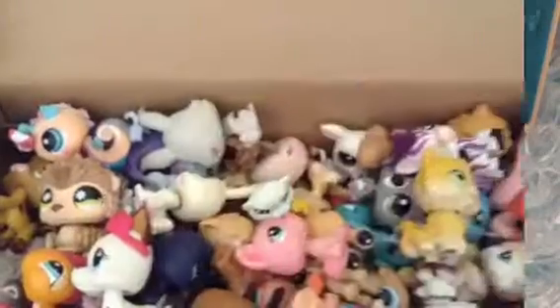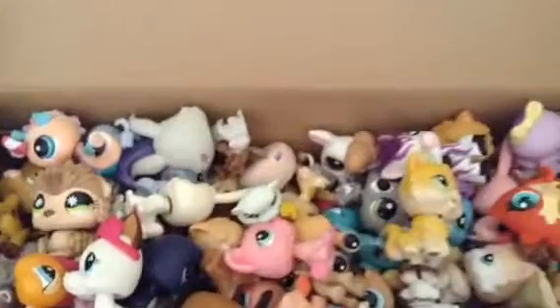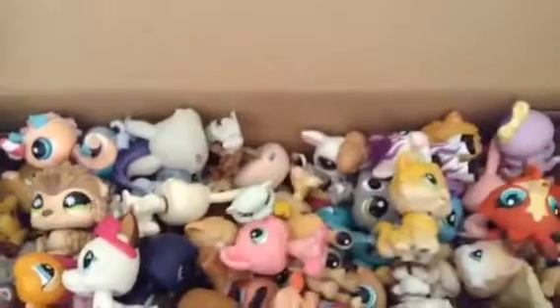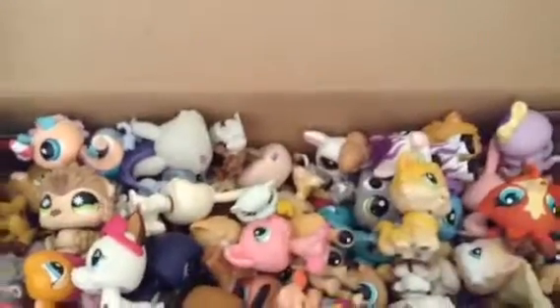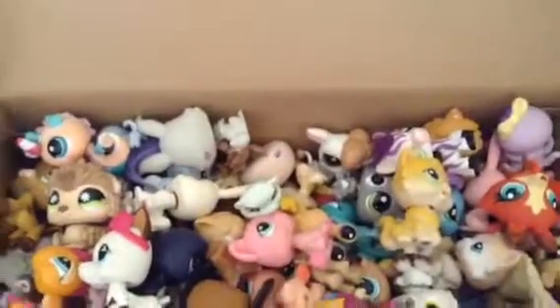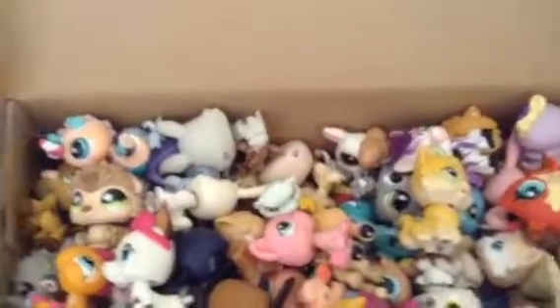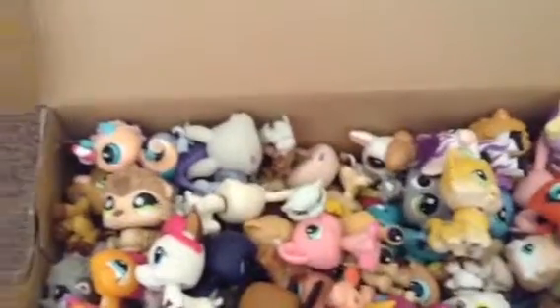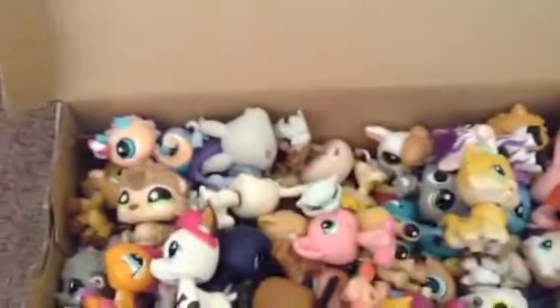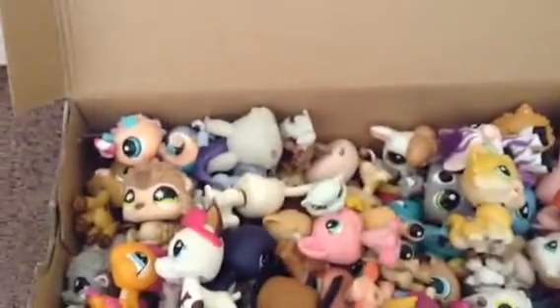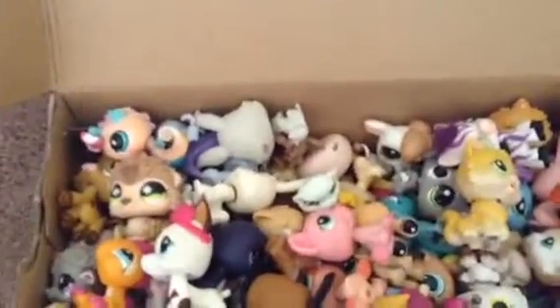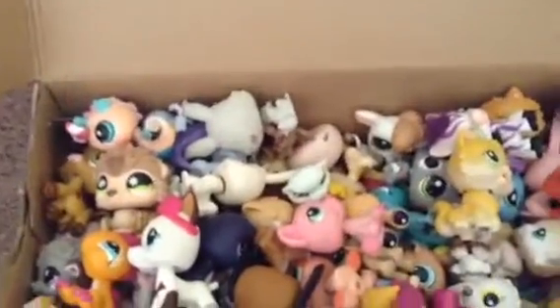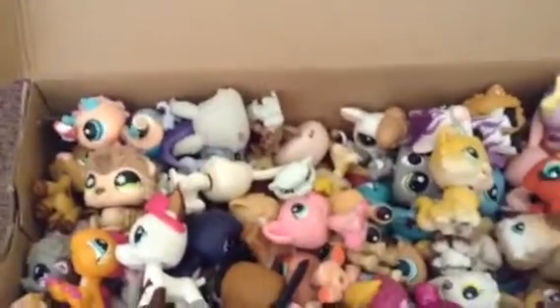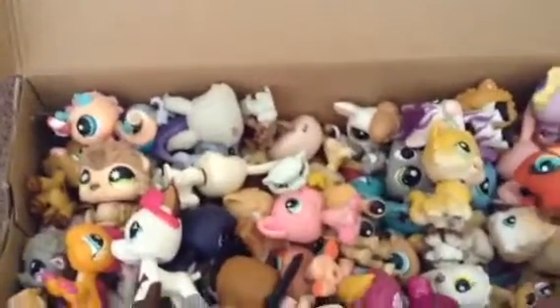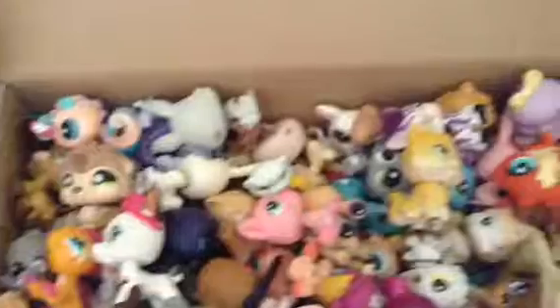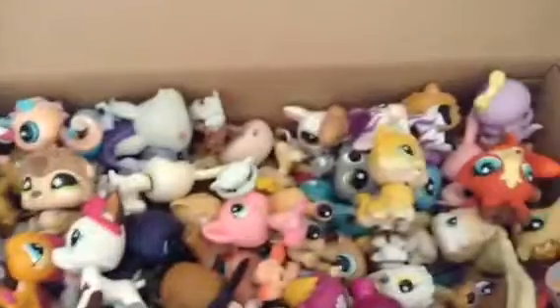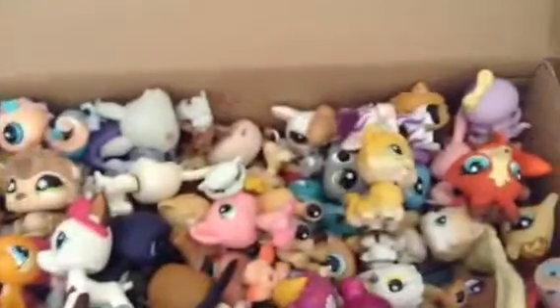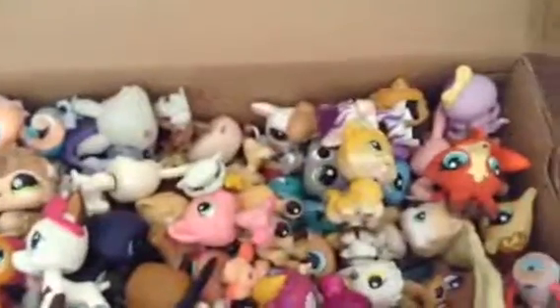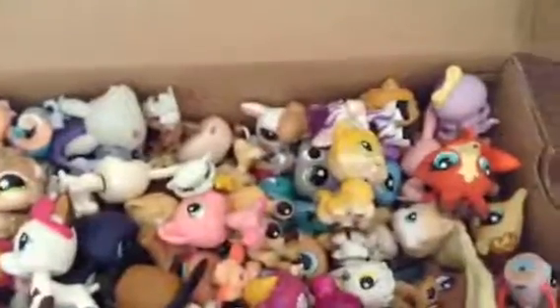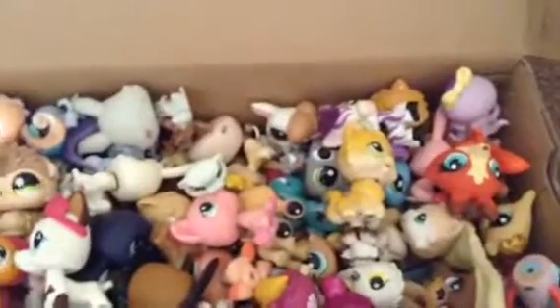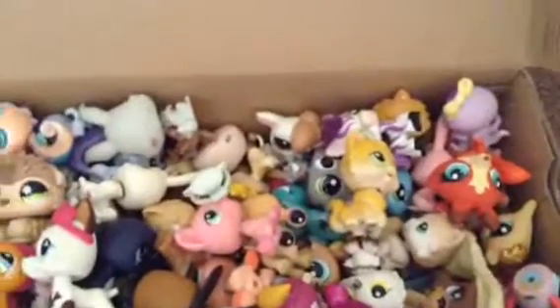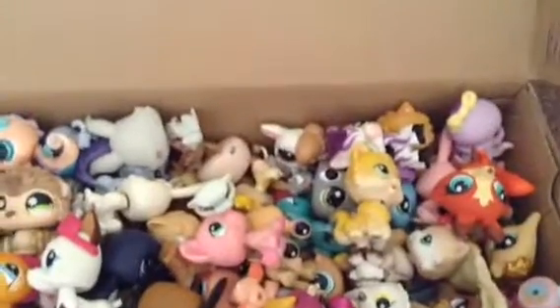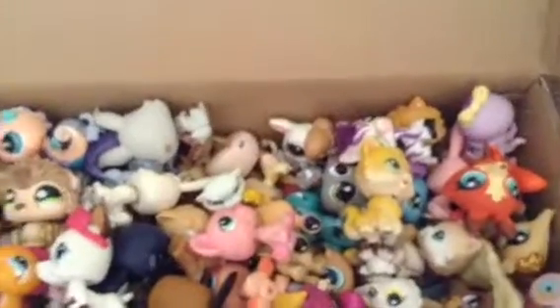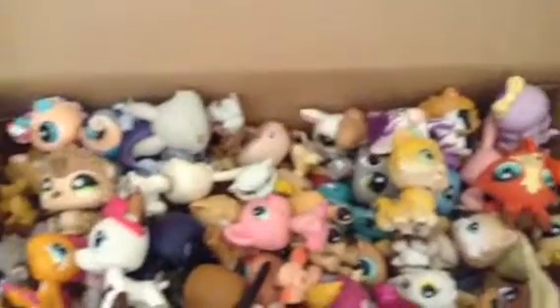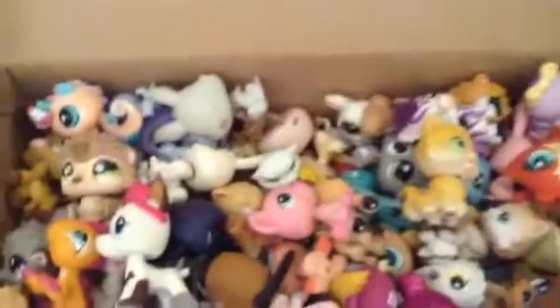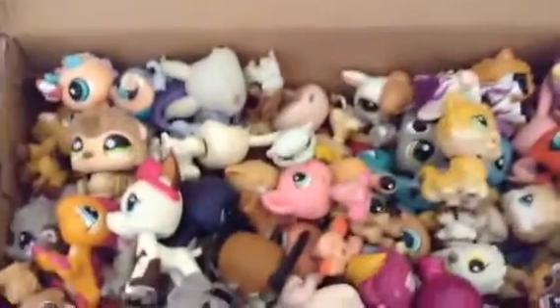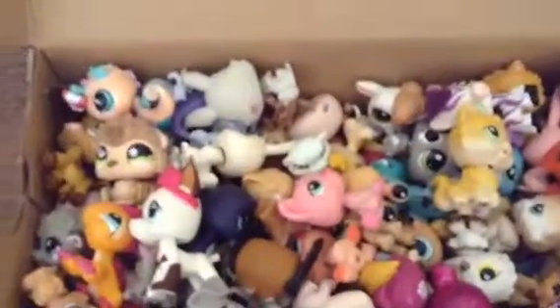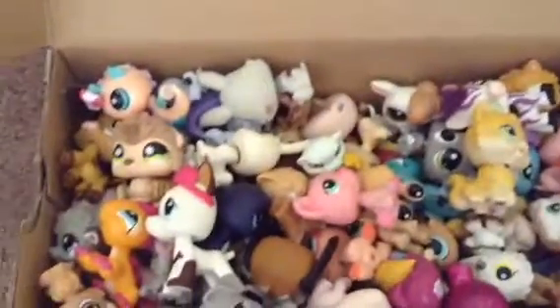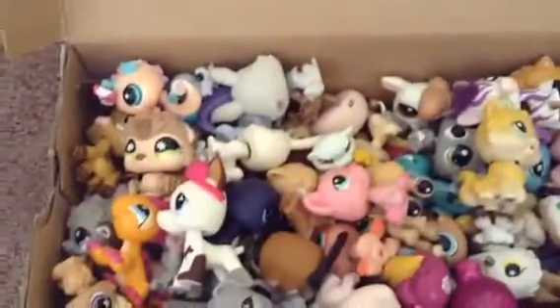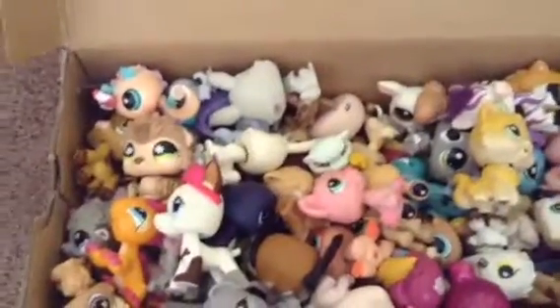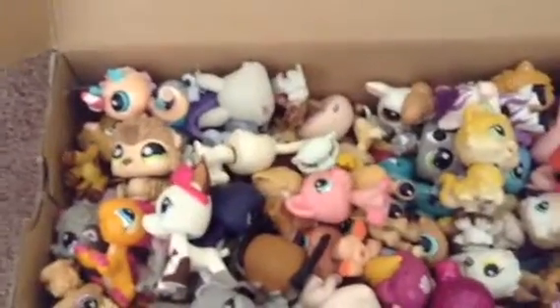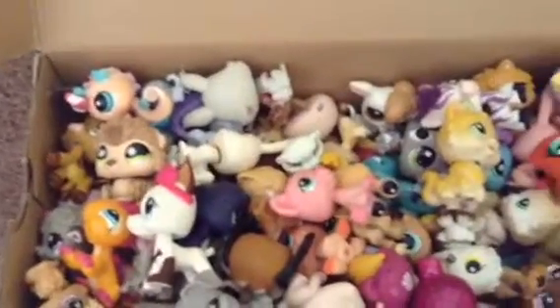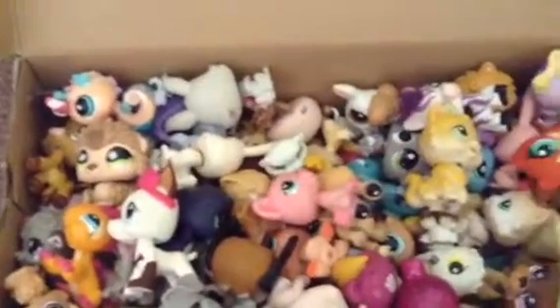Right here I have this shoe box, which is pretty much just where I keep all of my LPS.